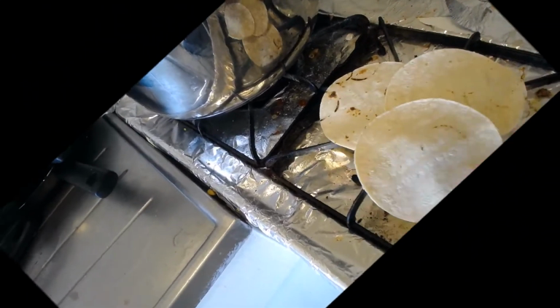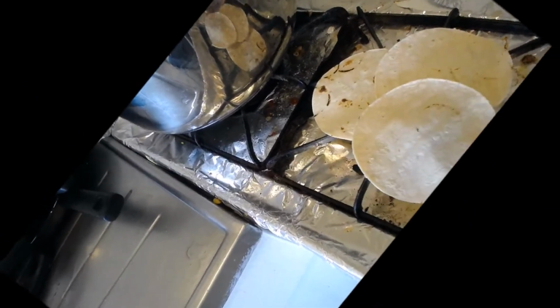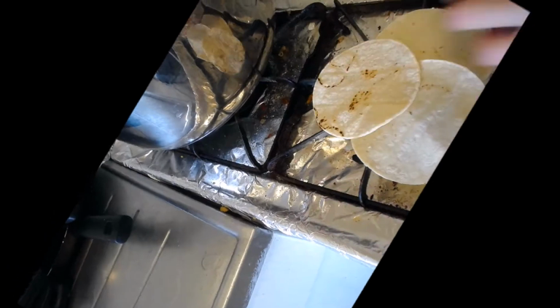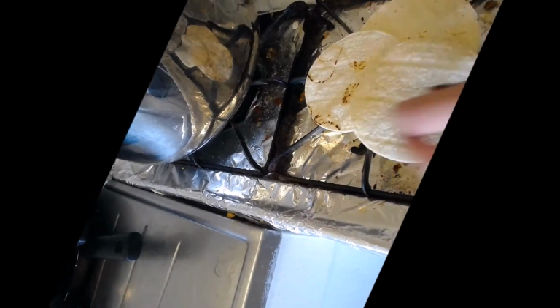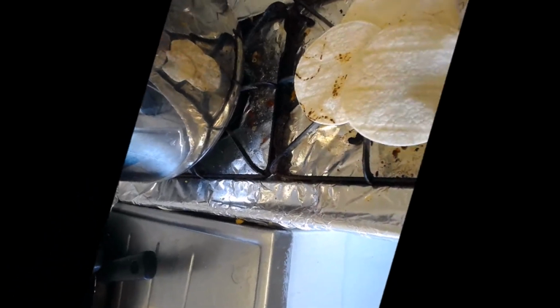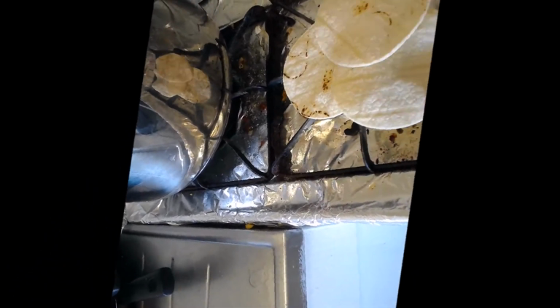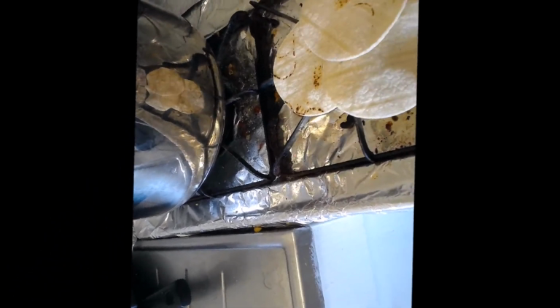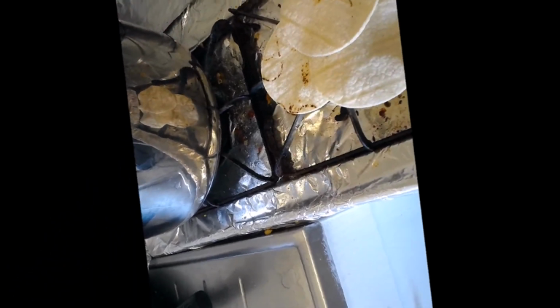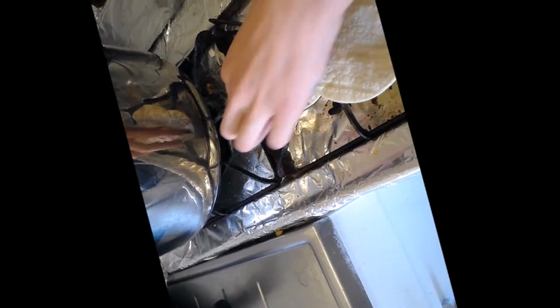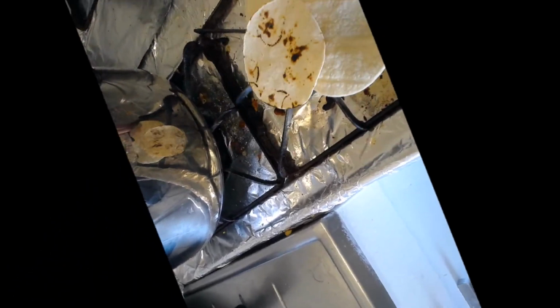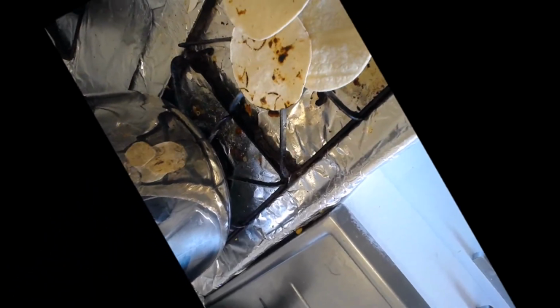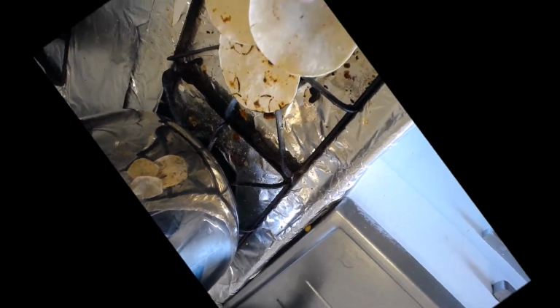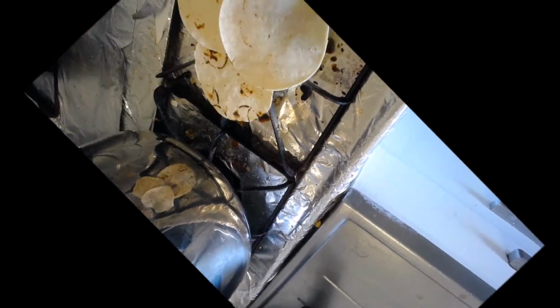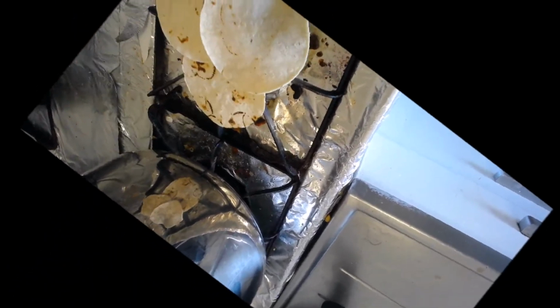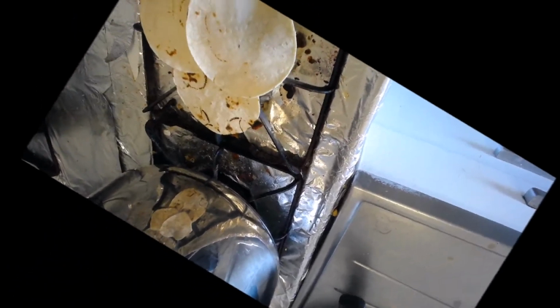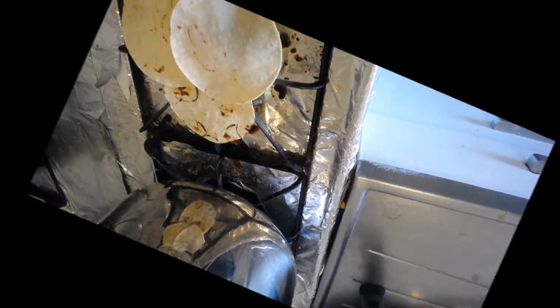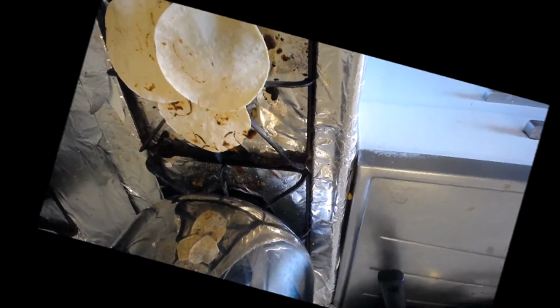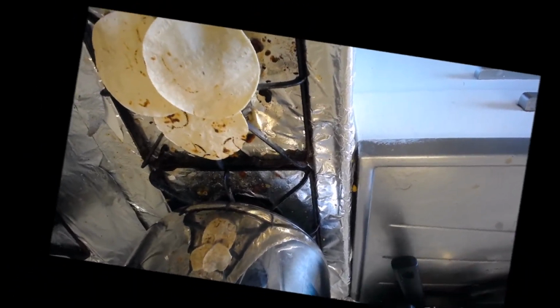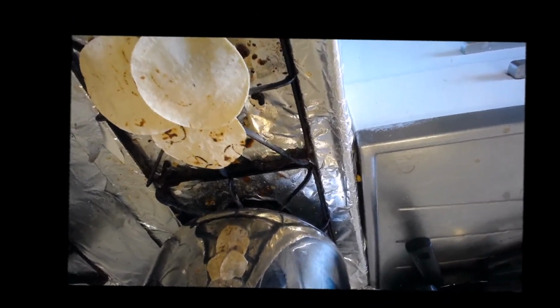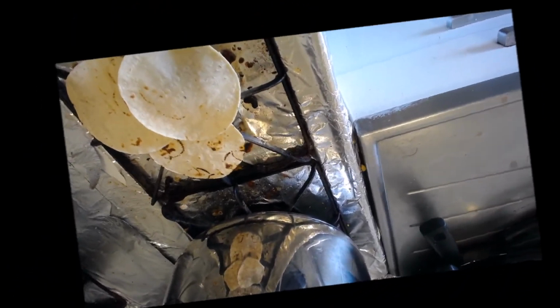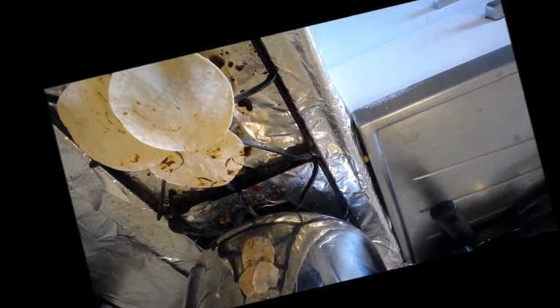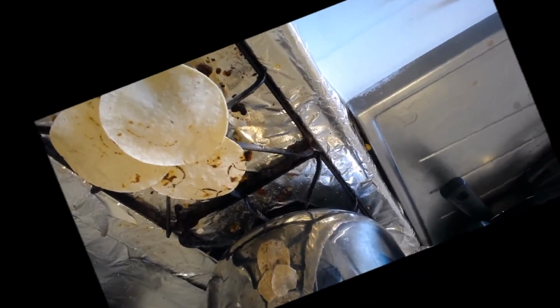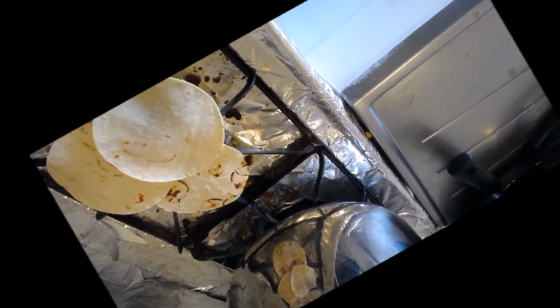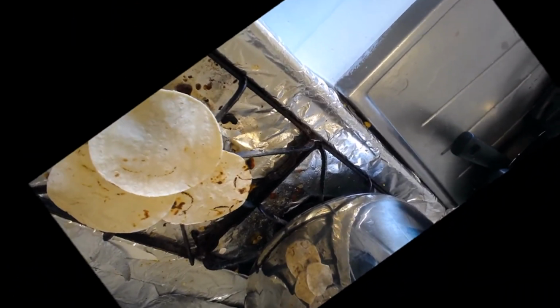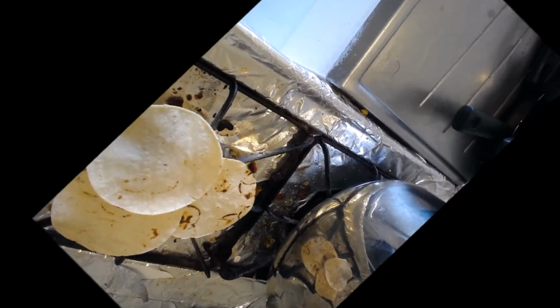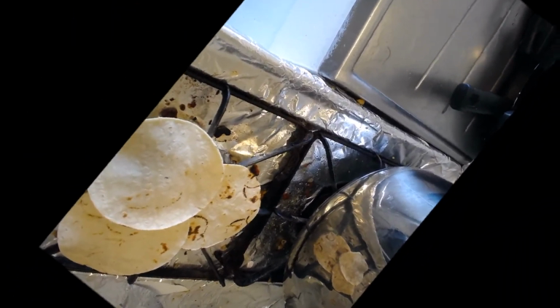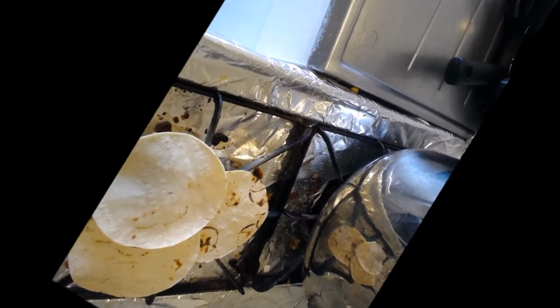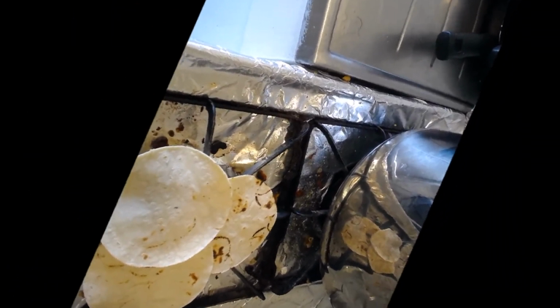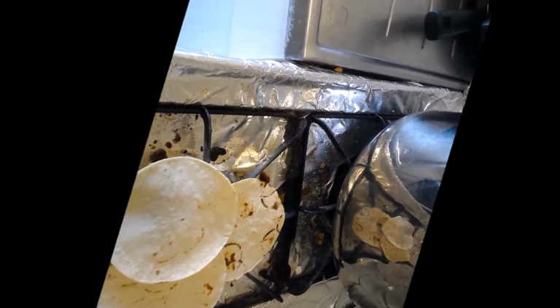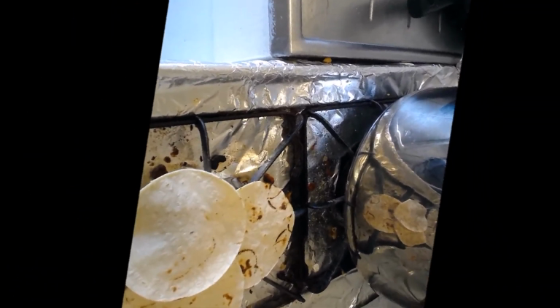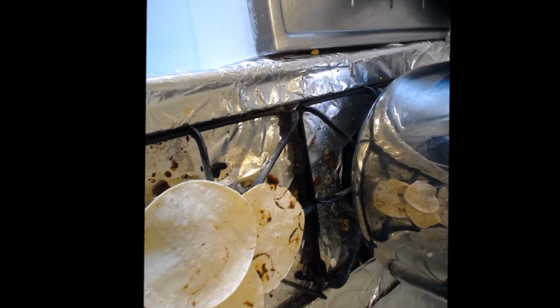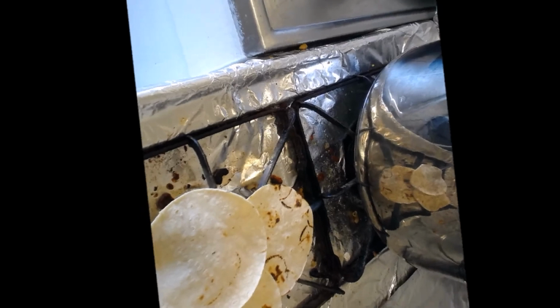Once my ground was completely done cooking I set it to the side and started heating up my tortilla on the stove.